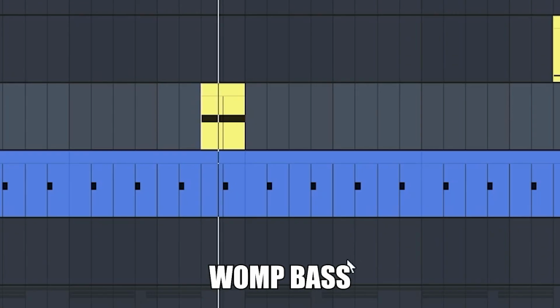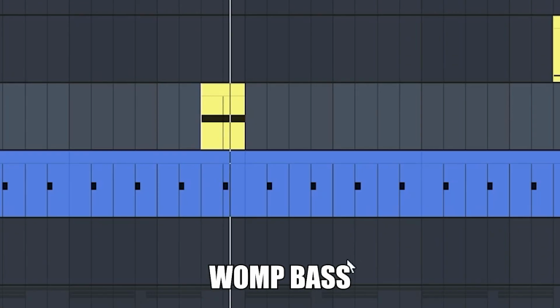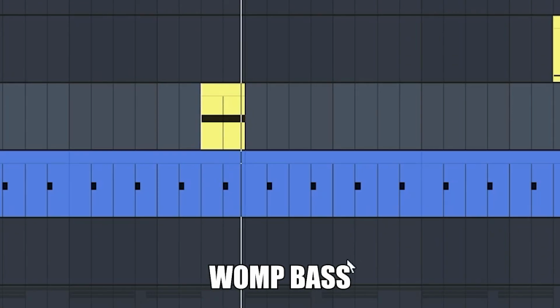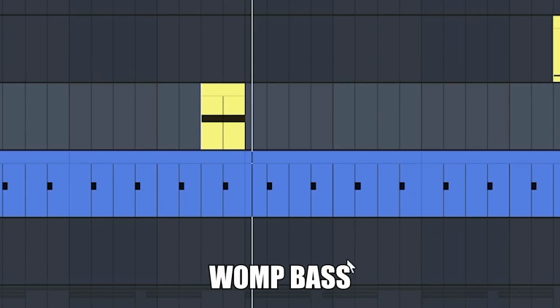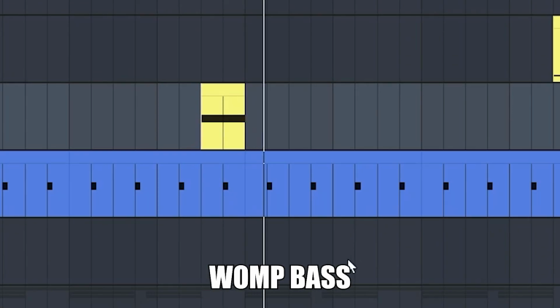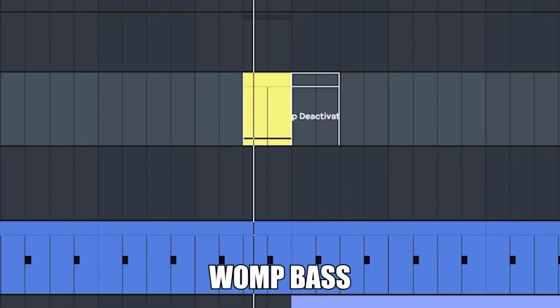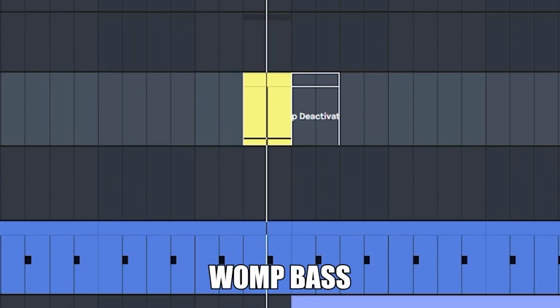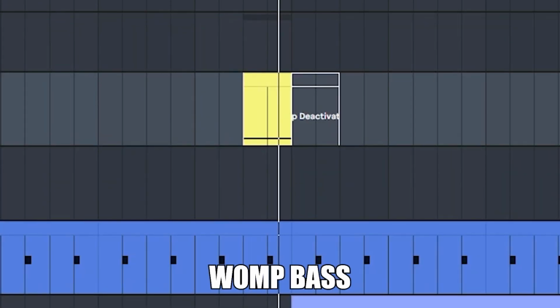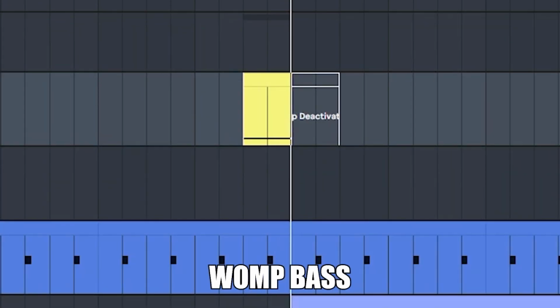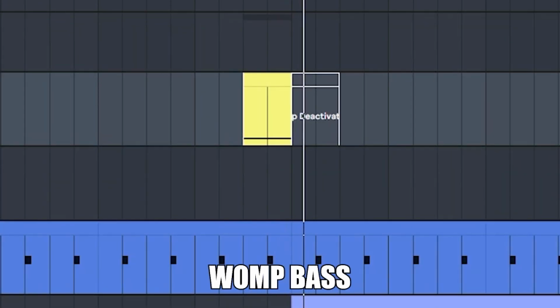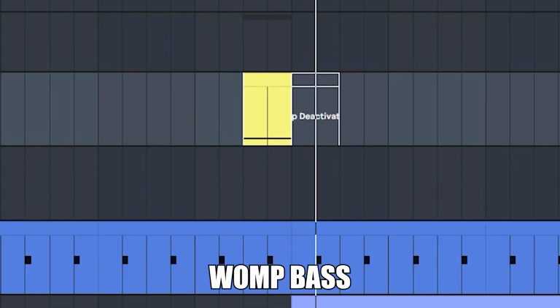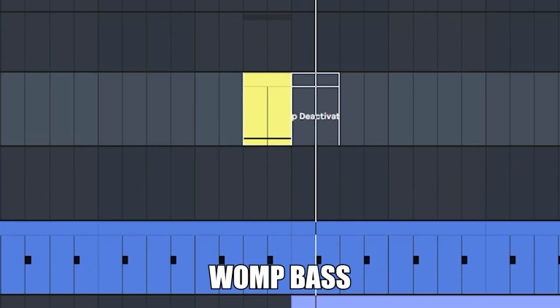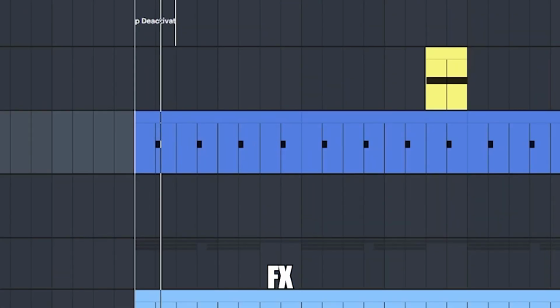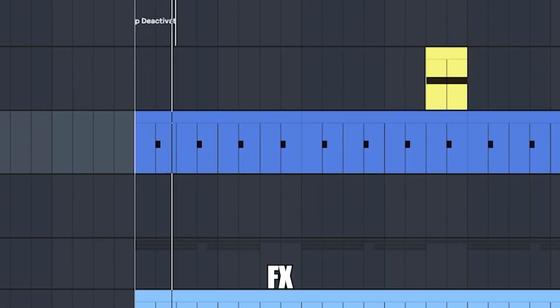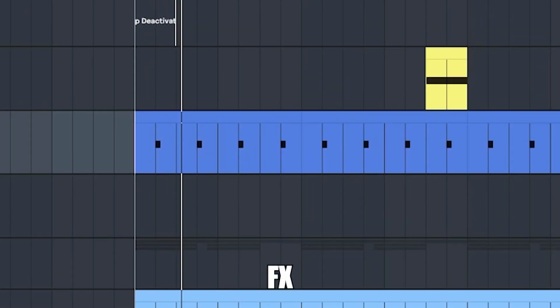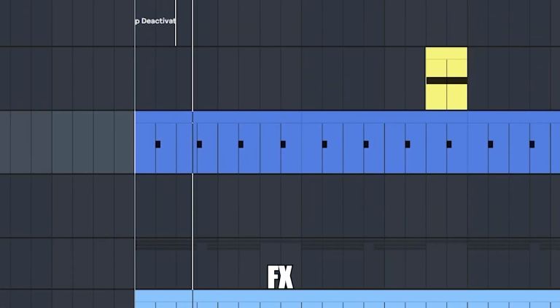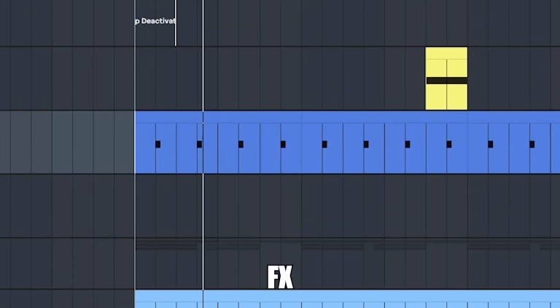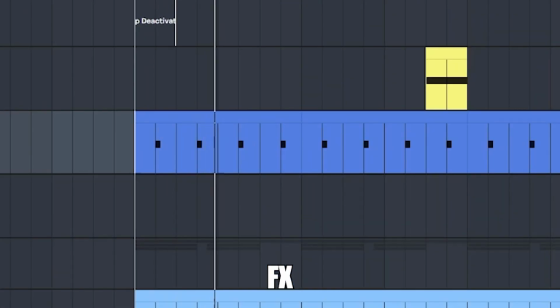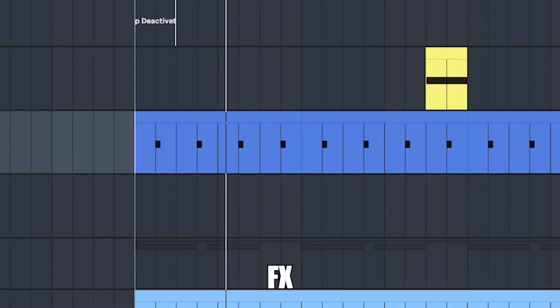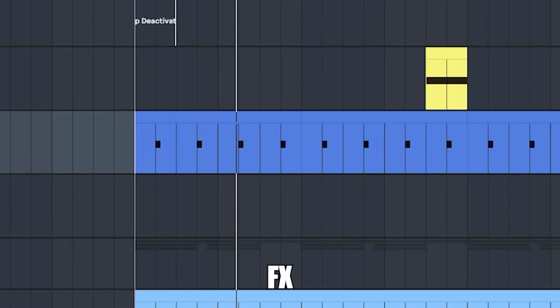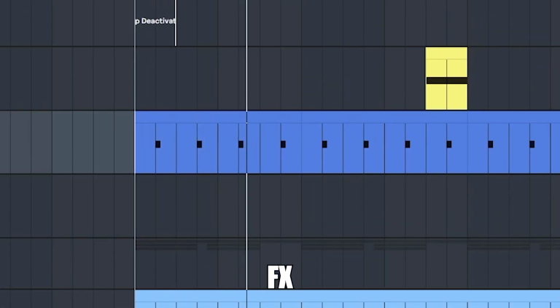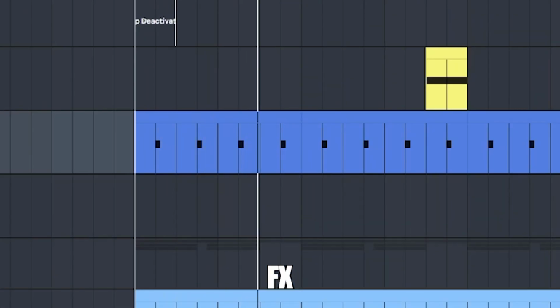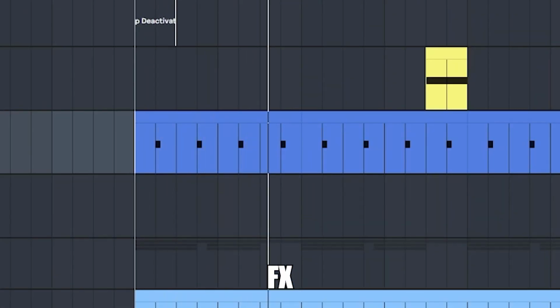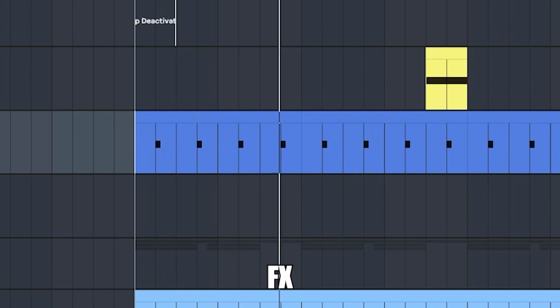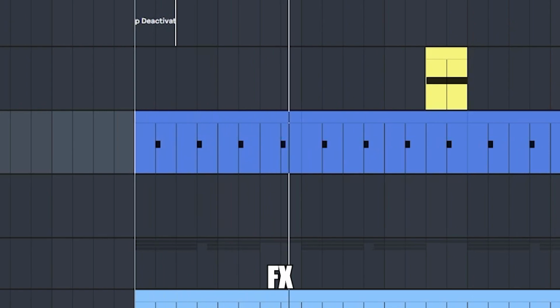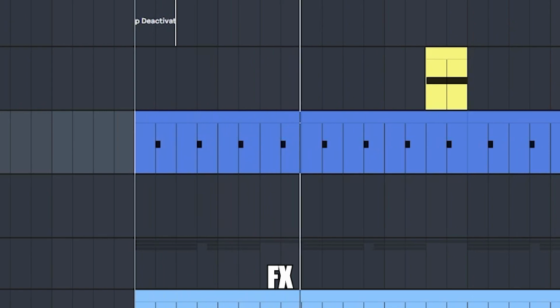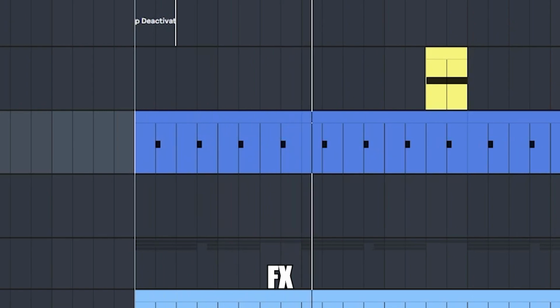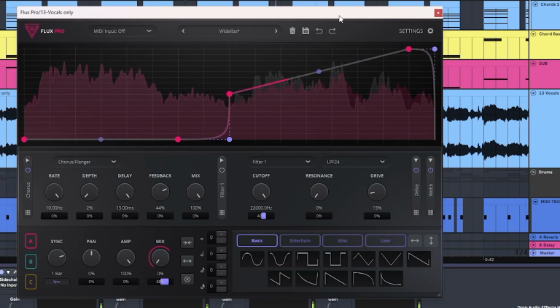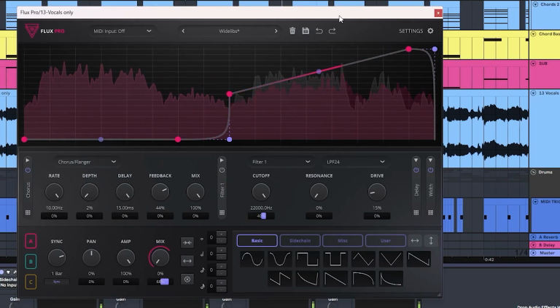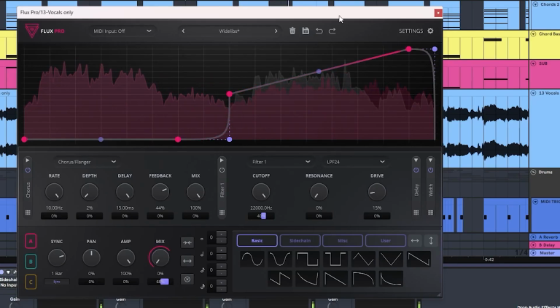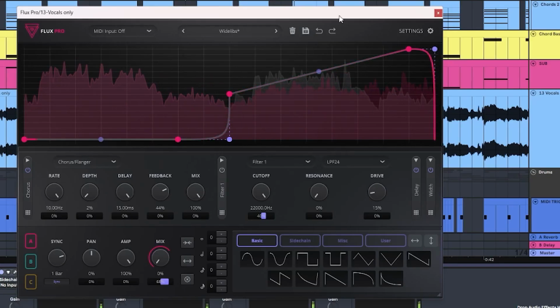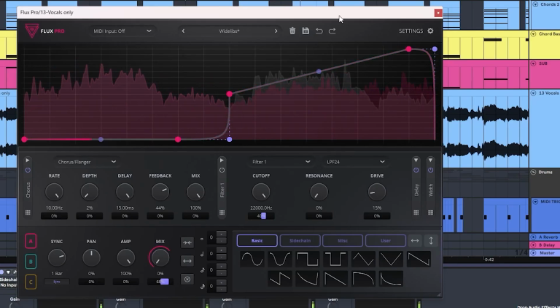1P bass. This laser thing. I also added some vocals.